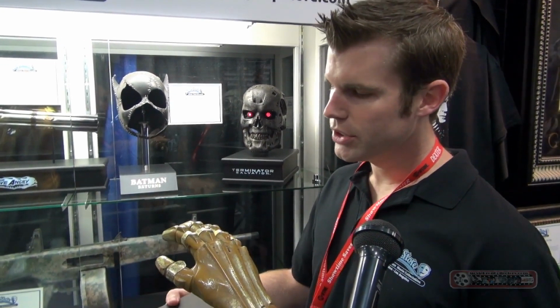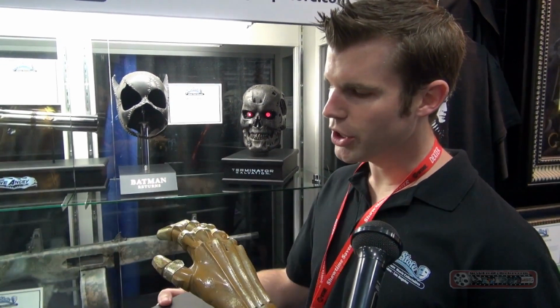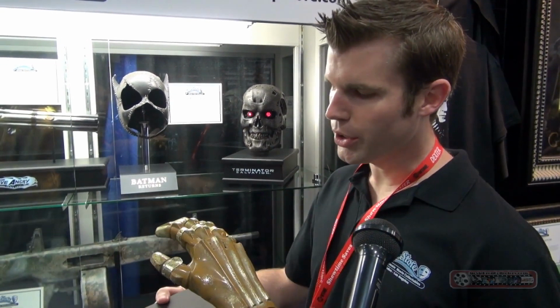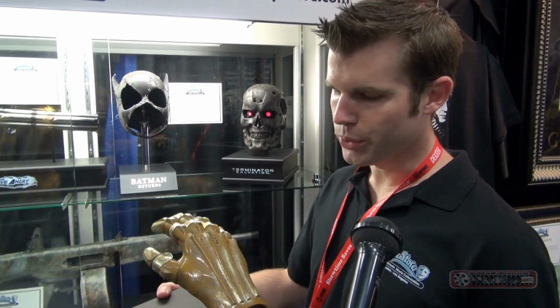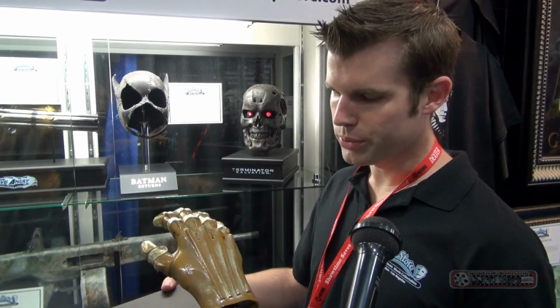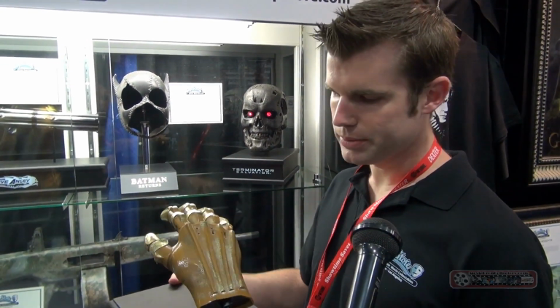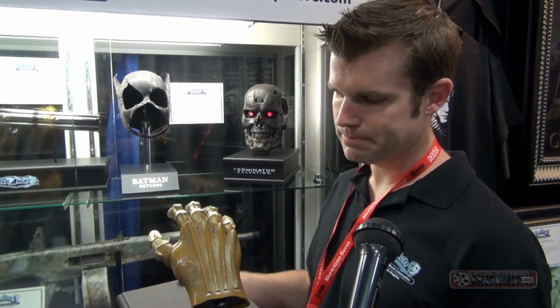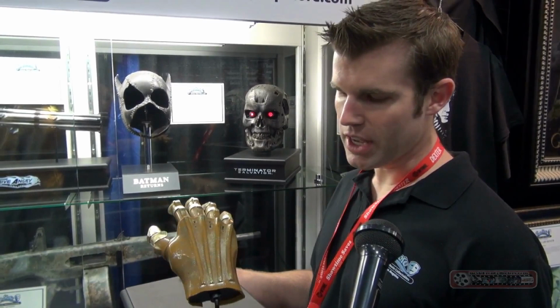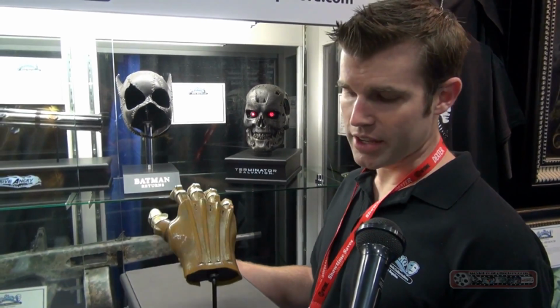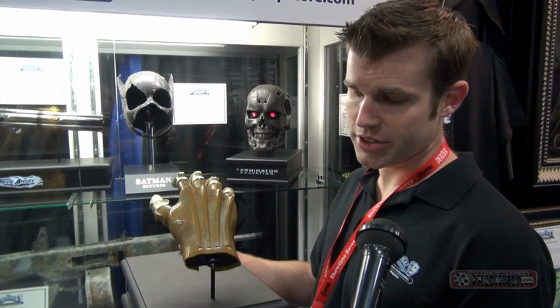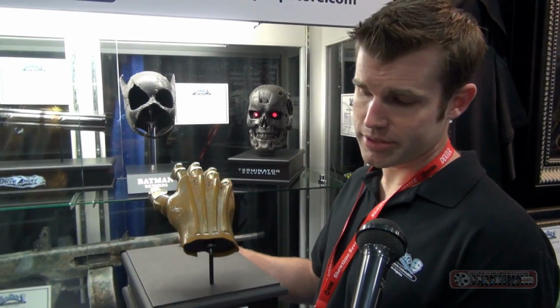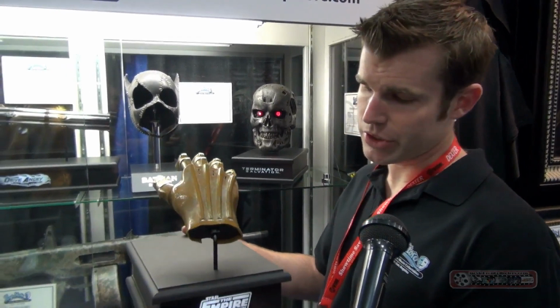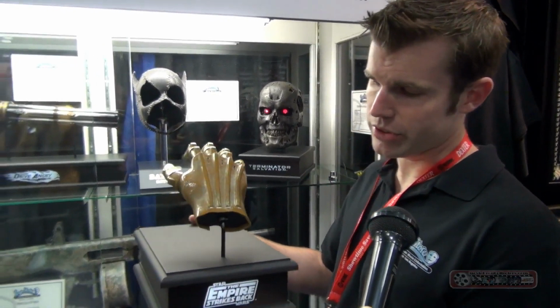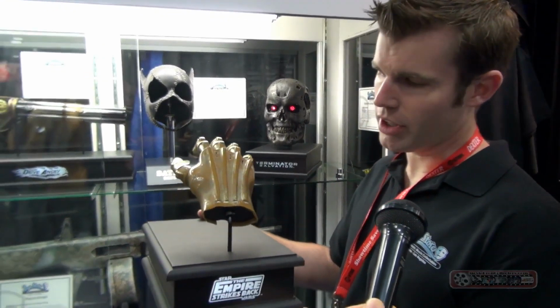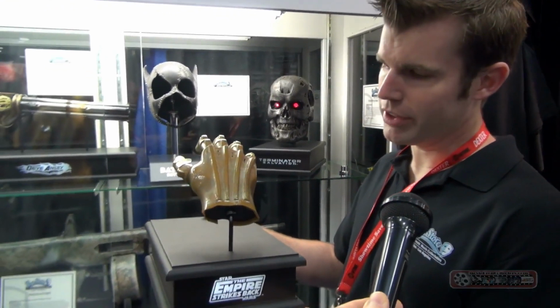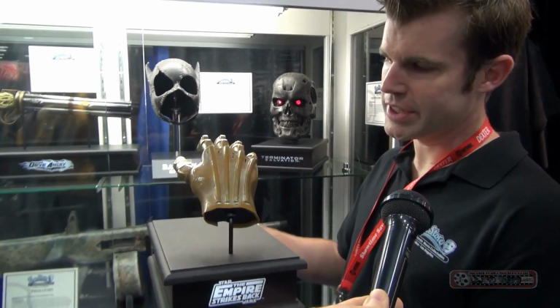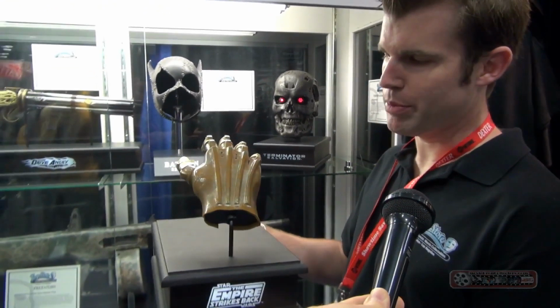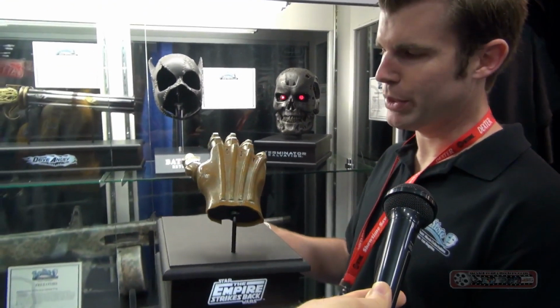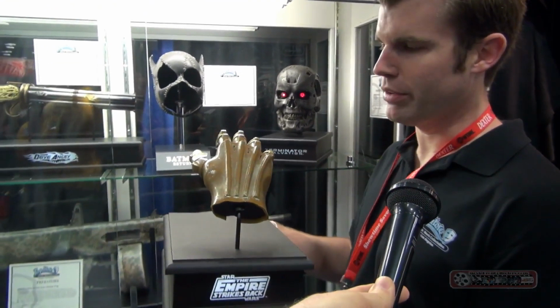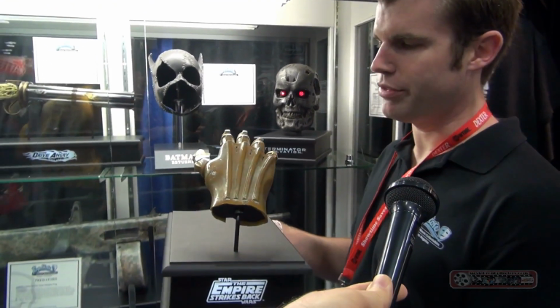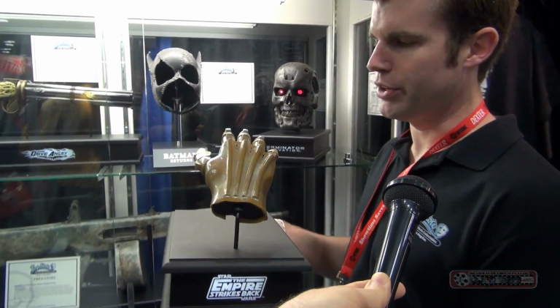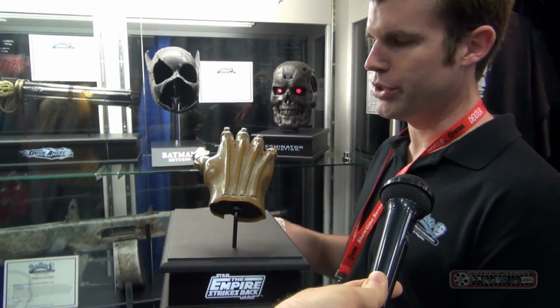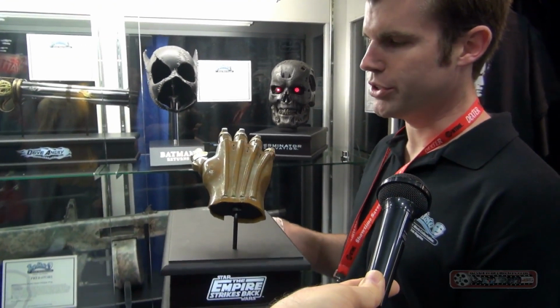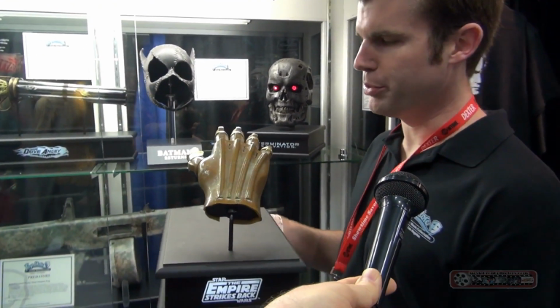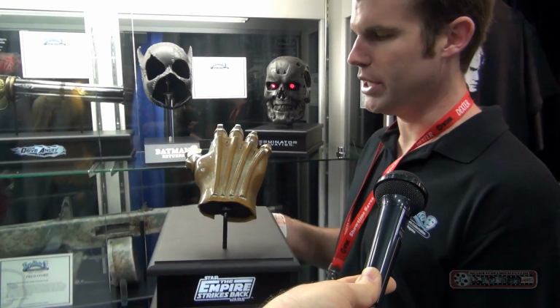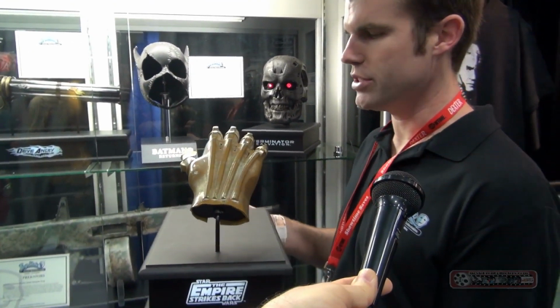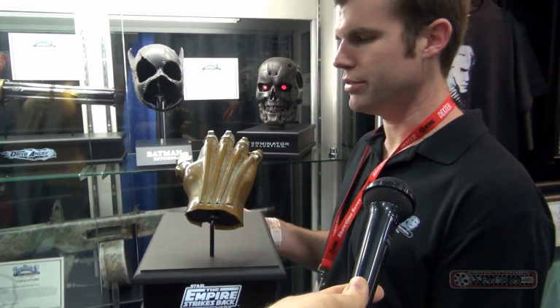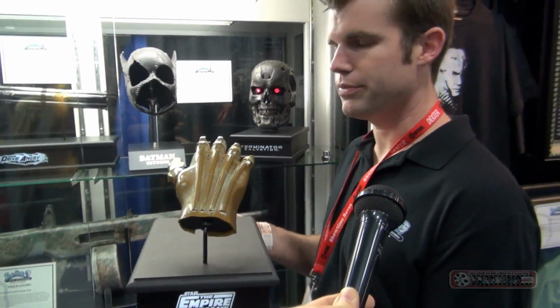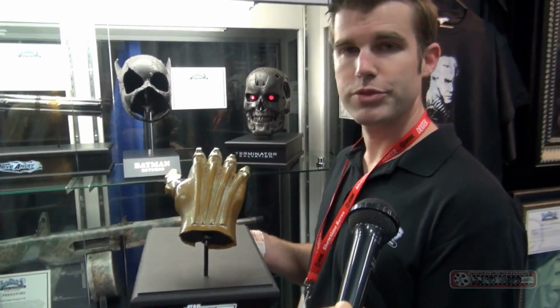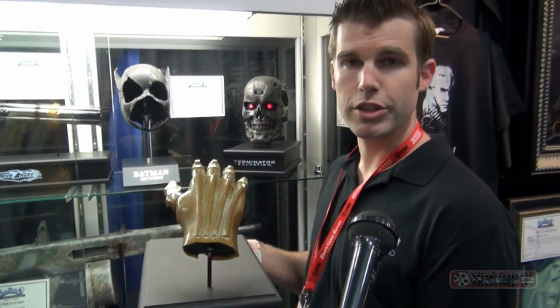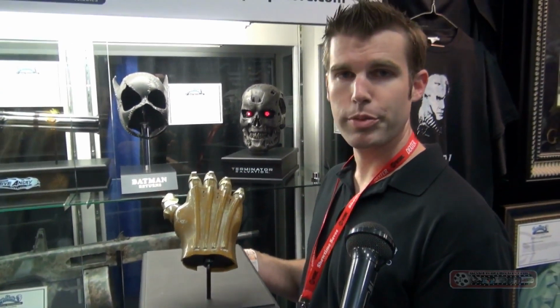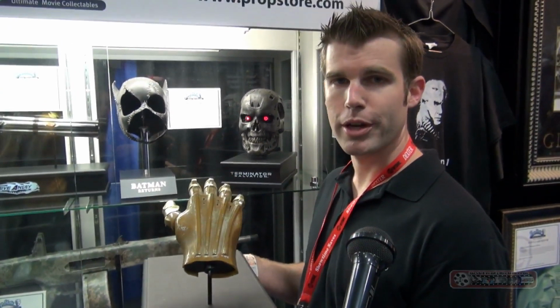So yeah, it's just a lovely example of an original piece of C-3PO.